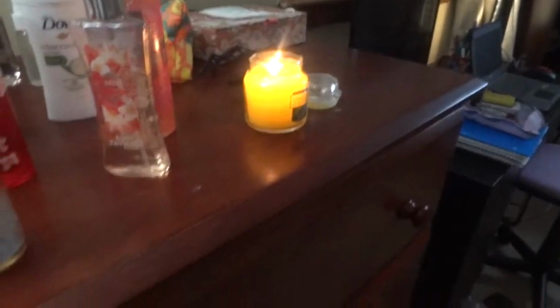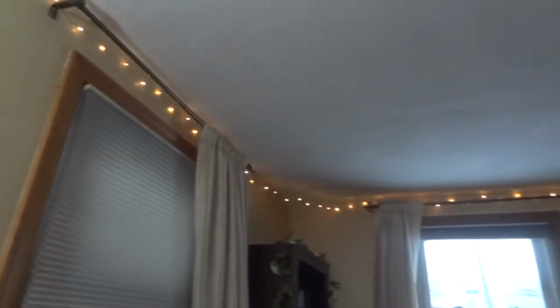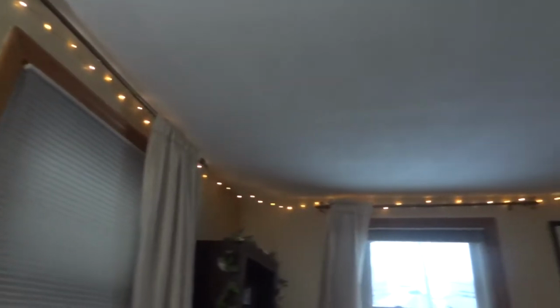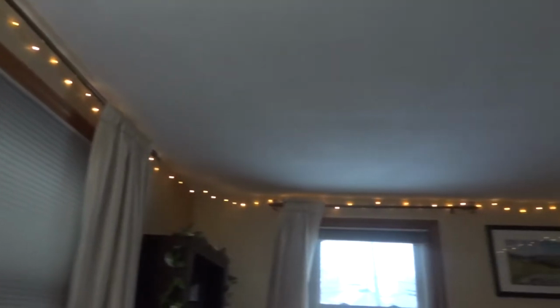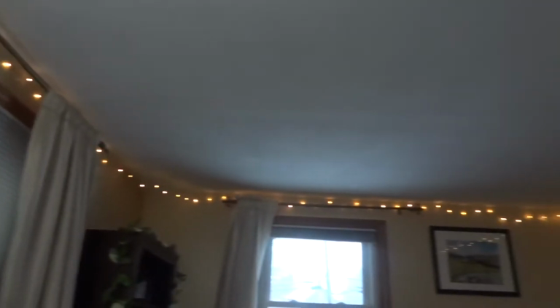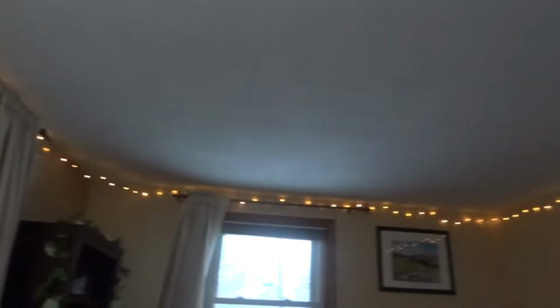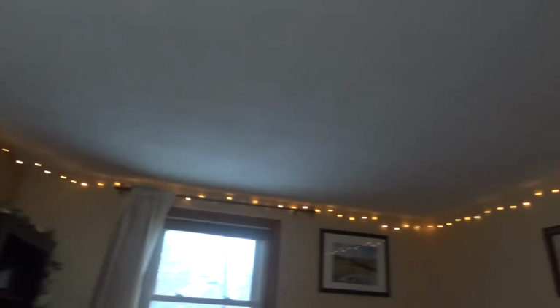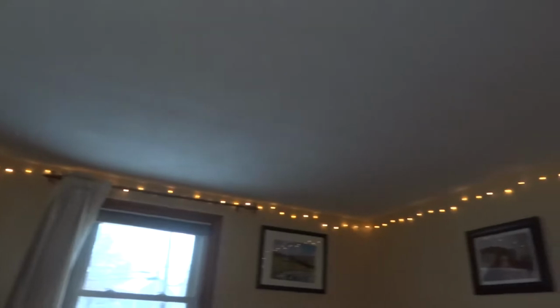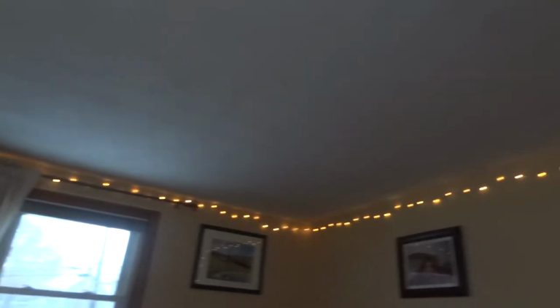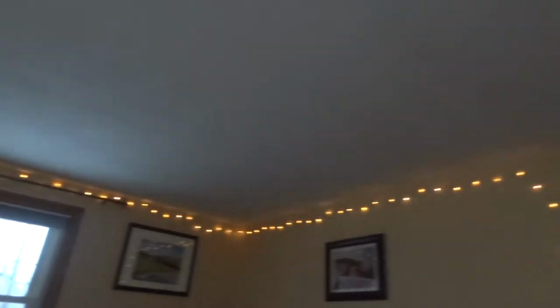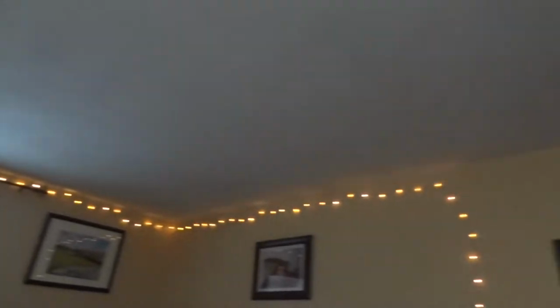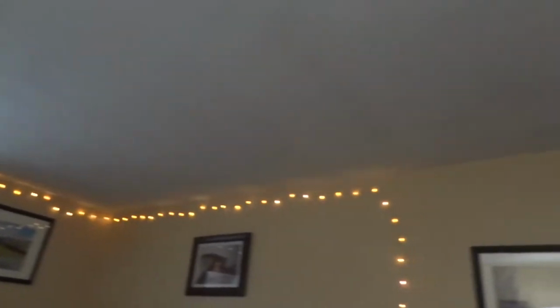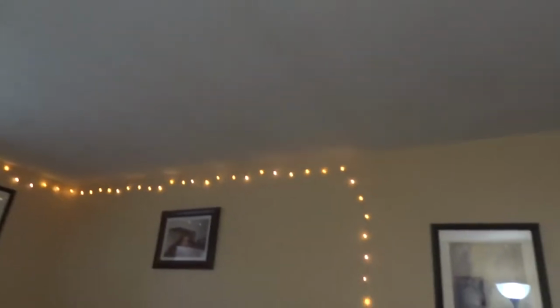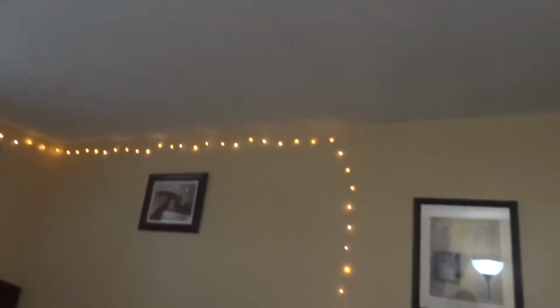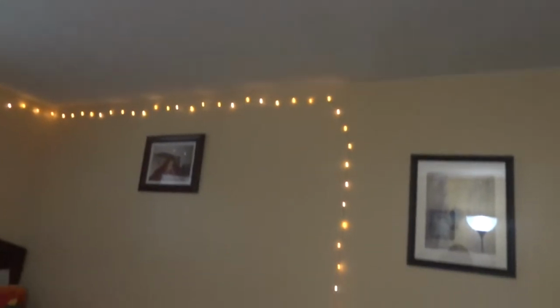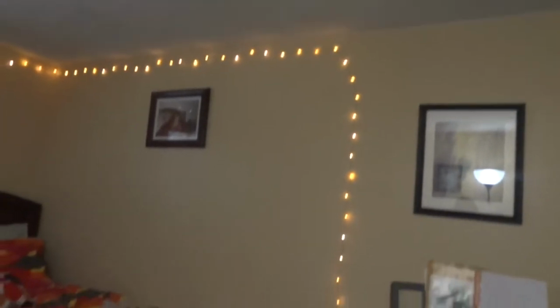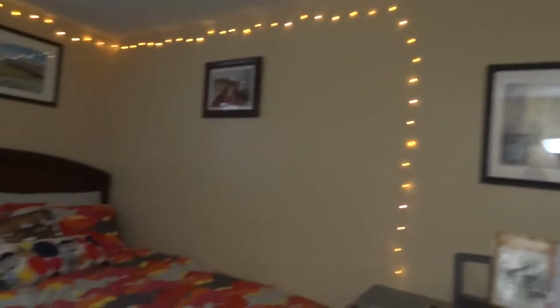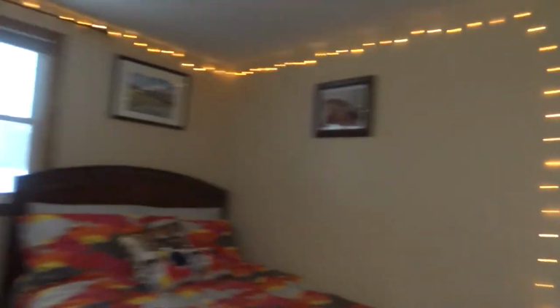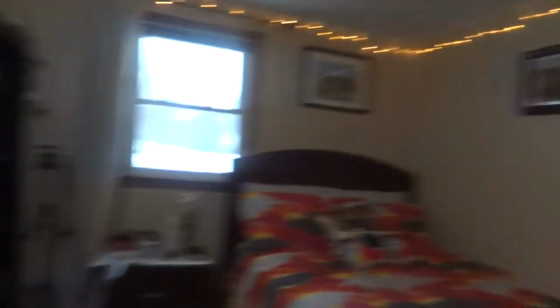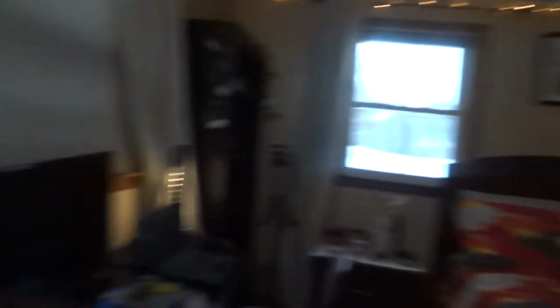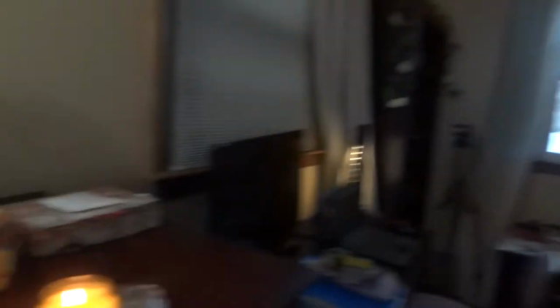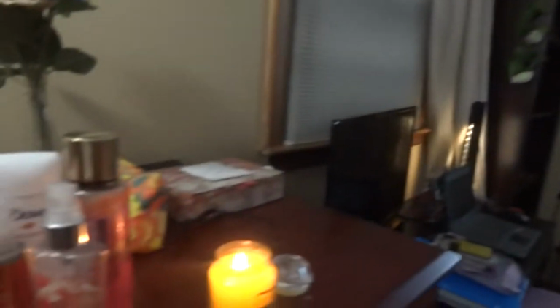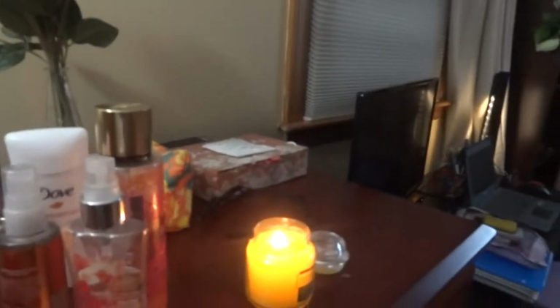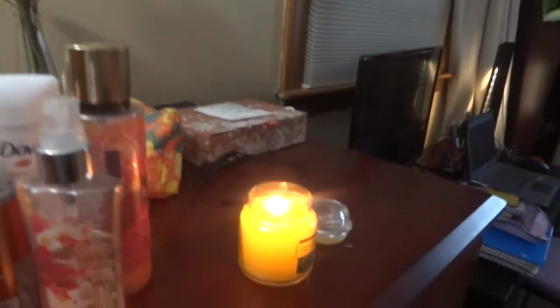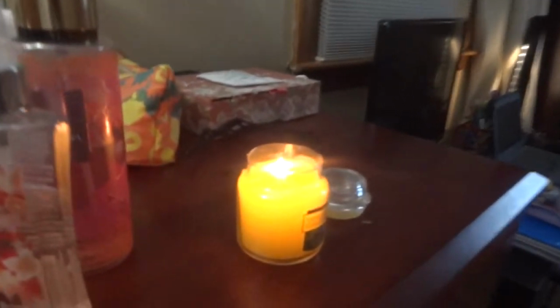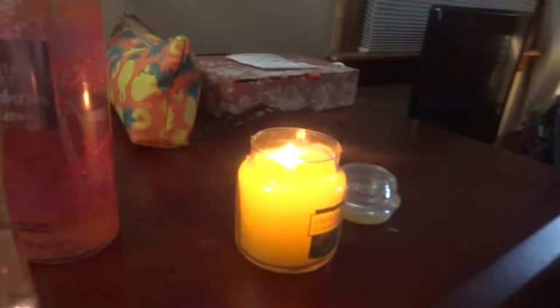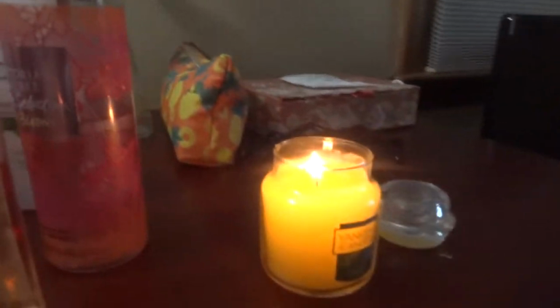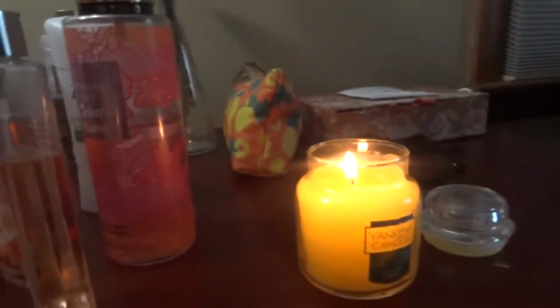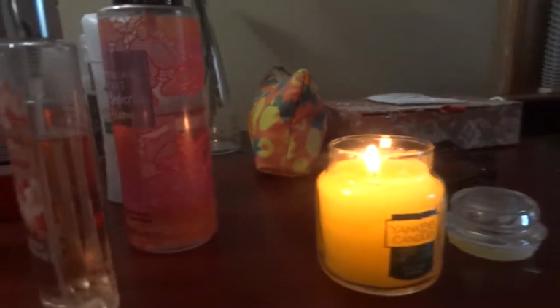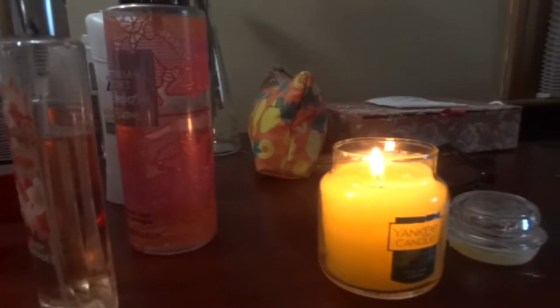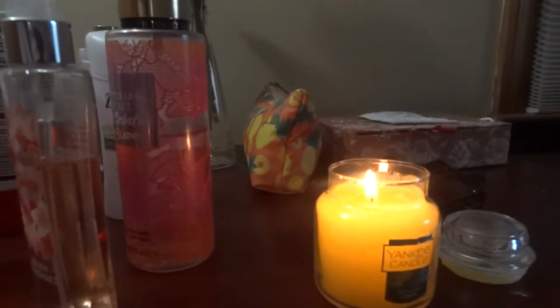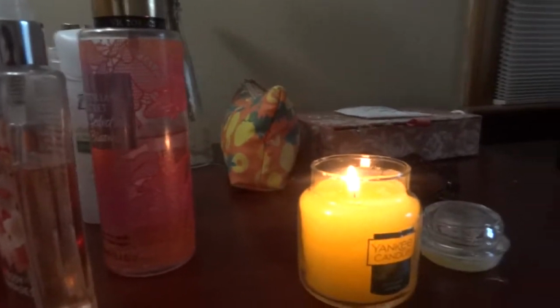And then as you can see, I have my LED lights on with a lemon candle burning from Yankee Candle.